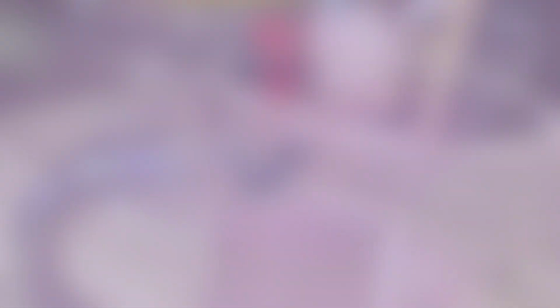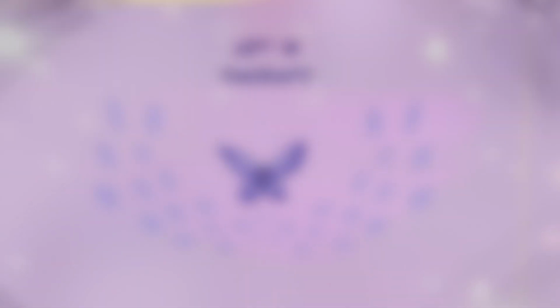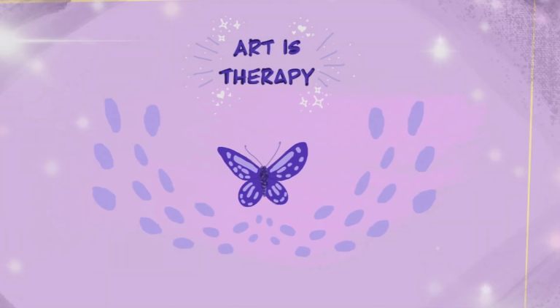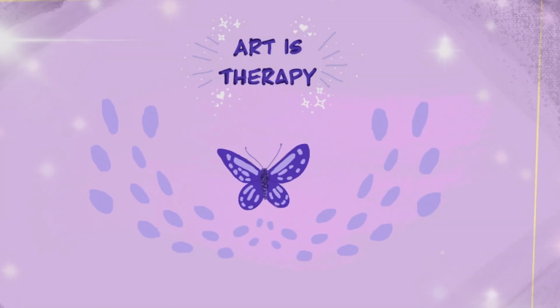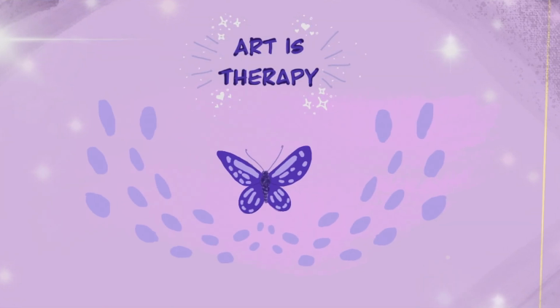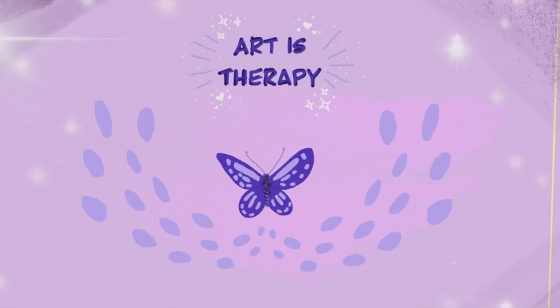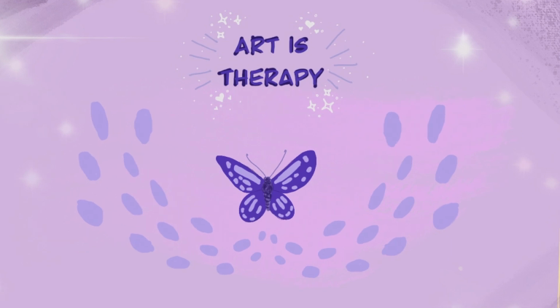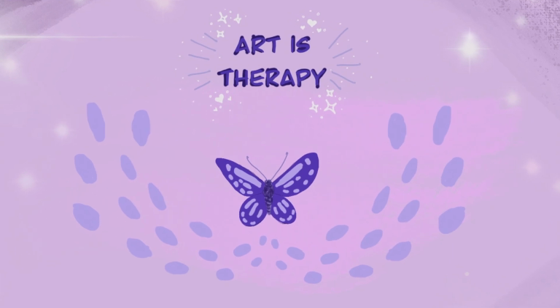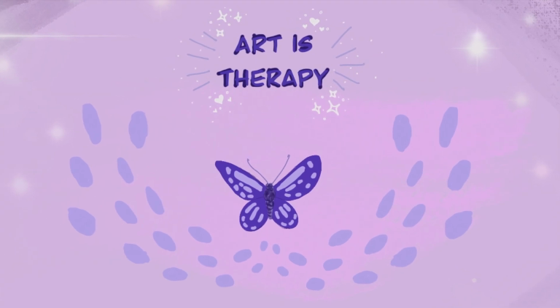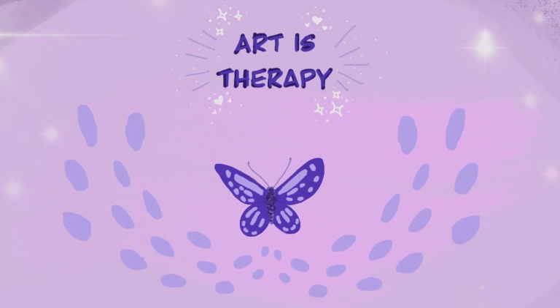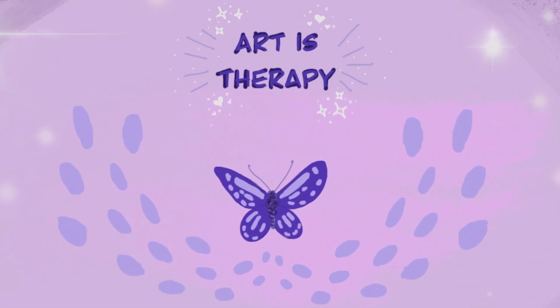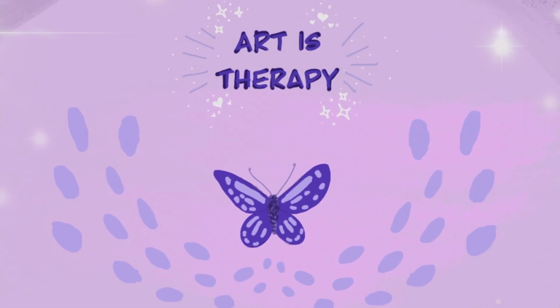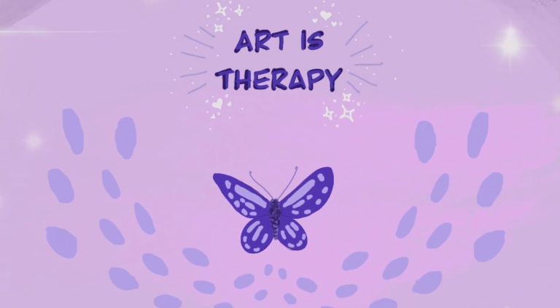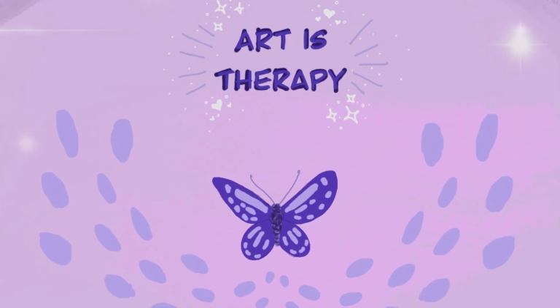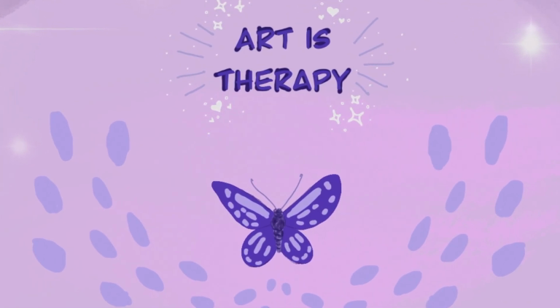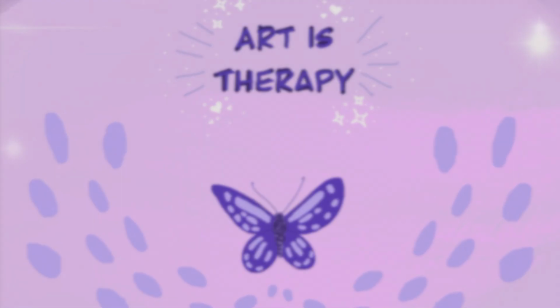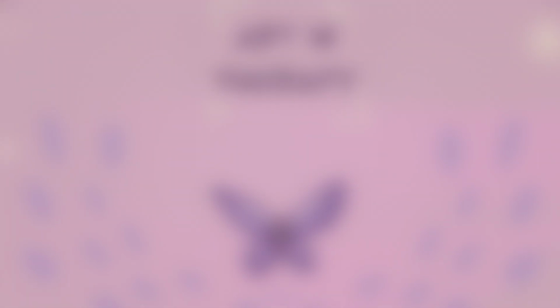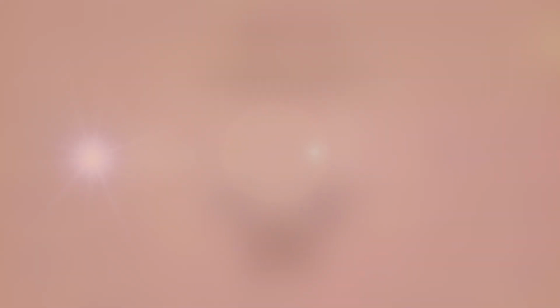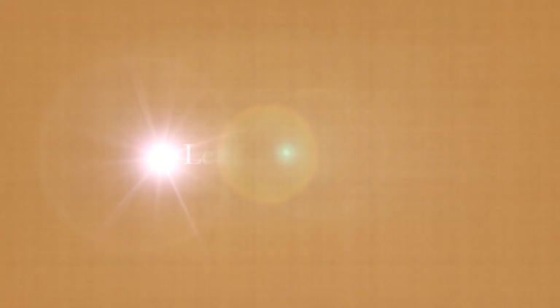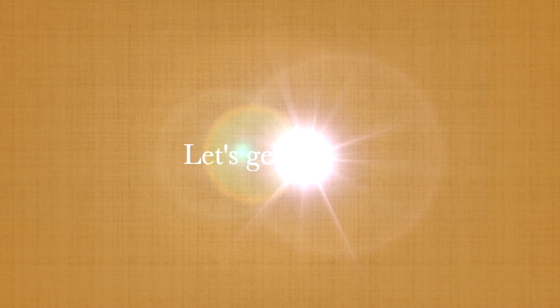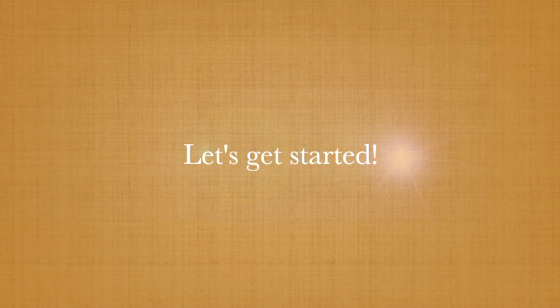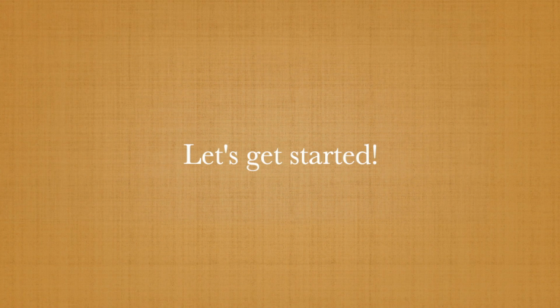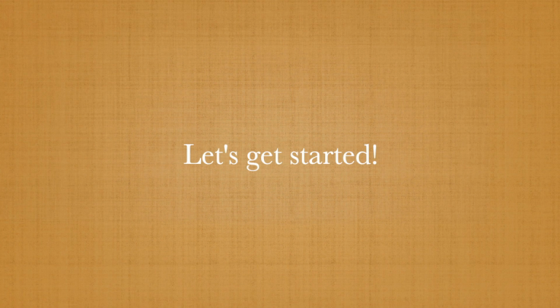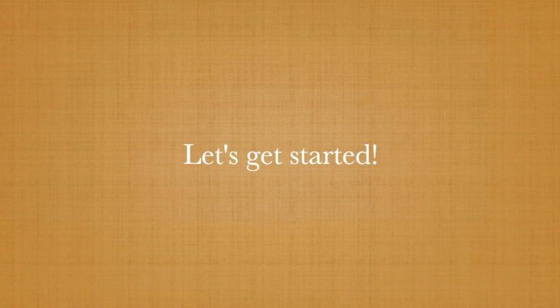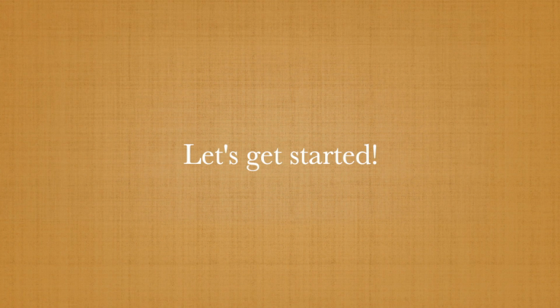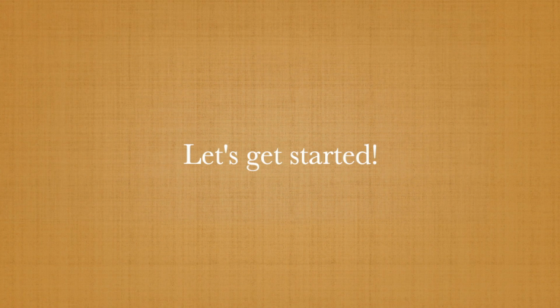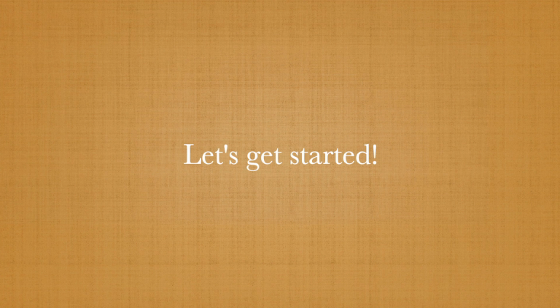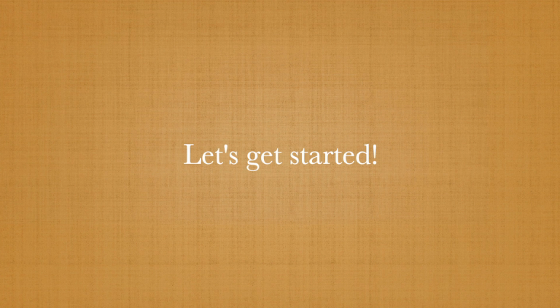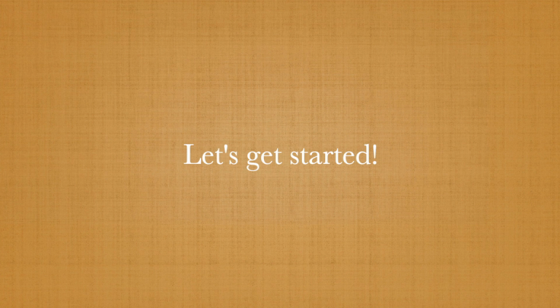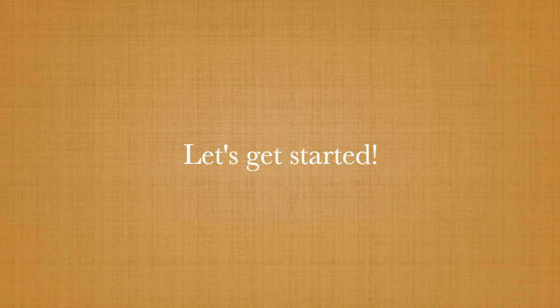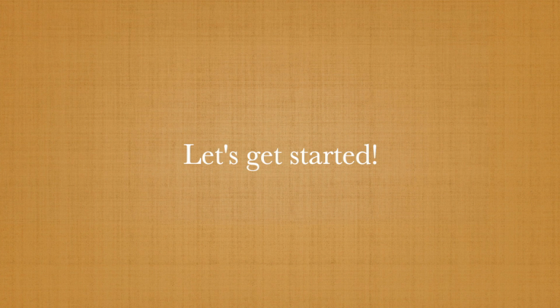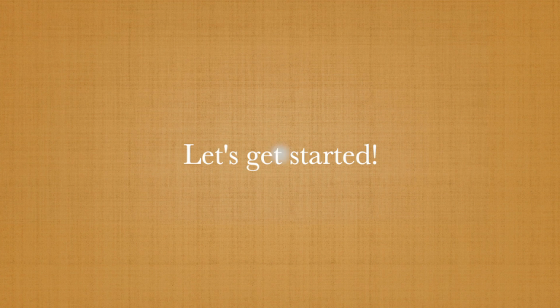My name is Vanessa and I make art videos on anything art related, a little bit of this and that. If that speaks to you, consider subscribing.